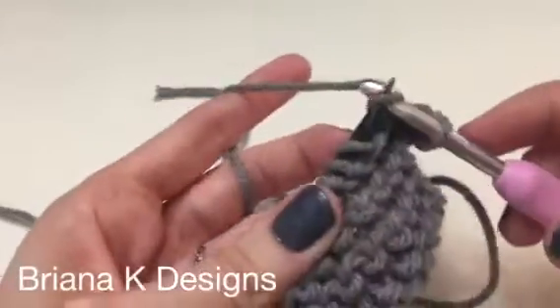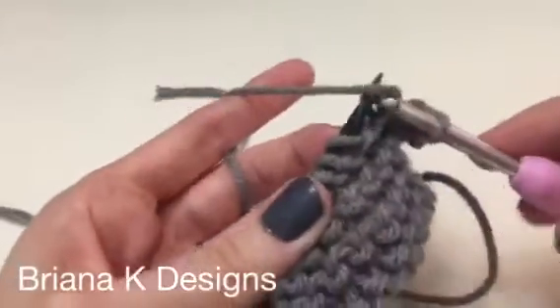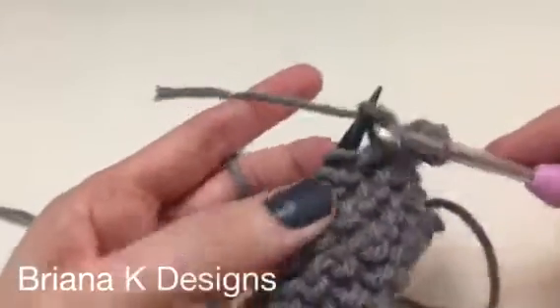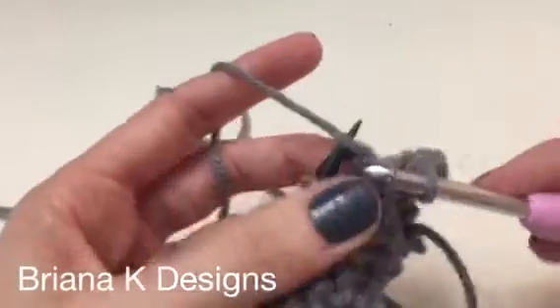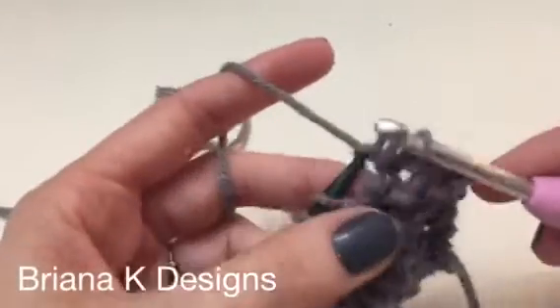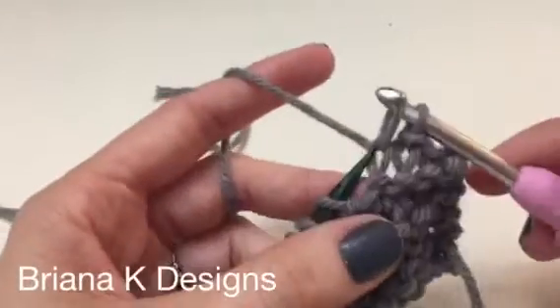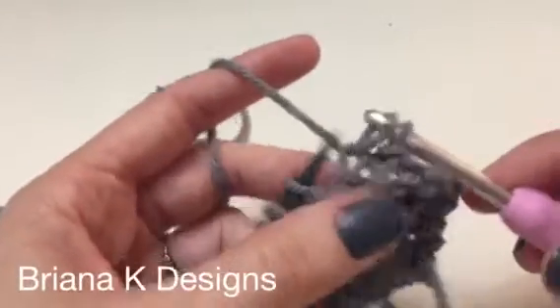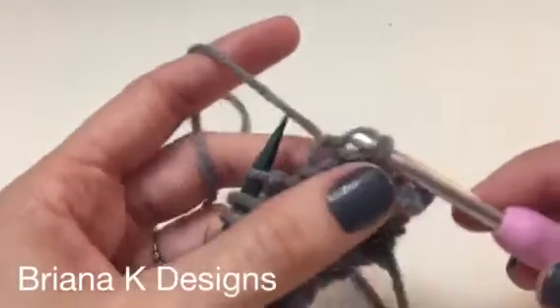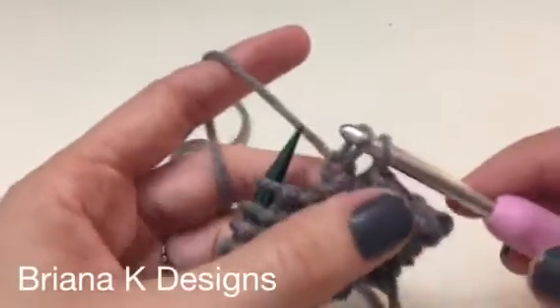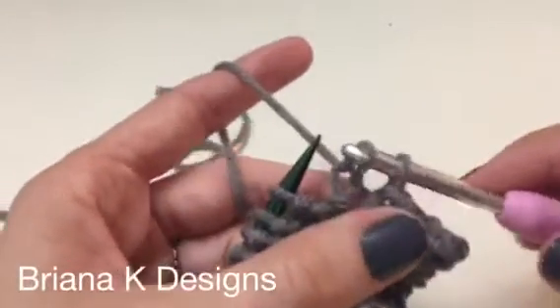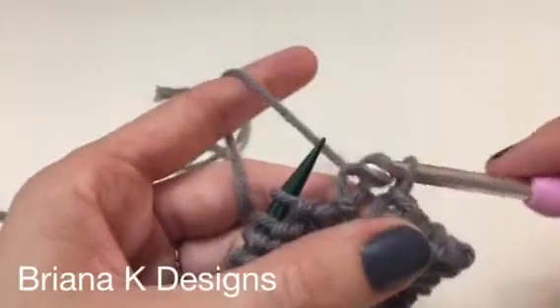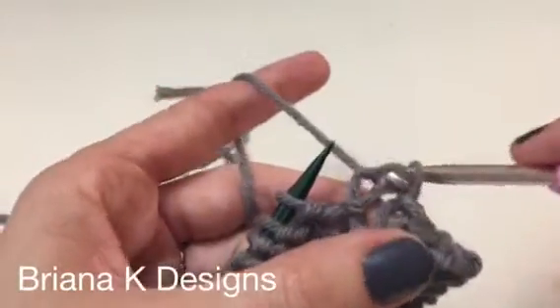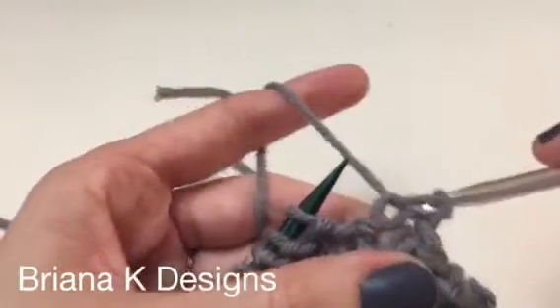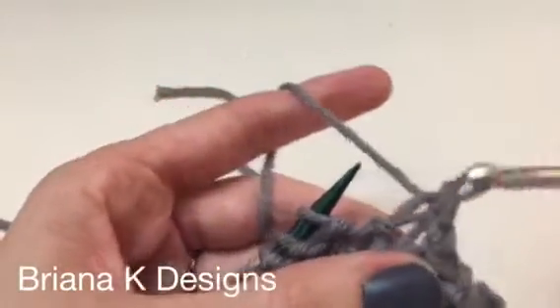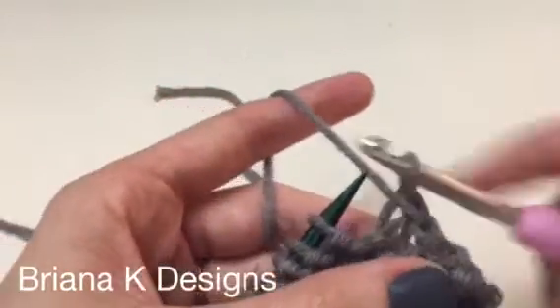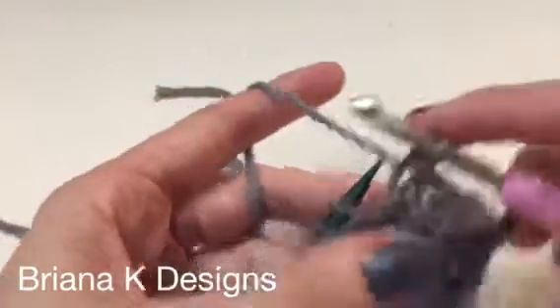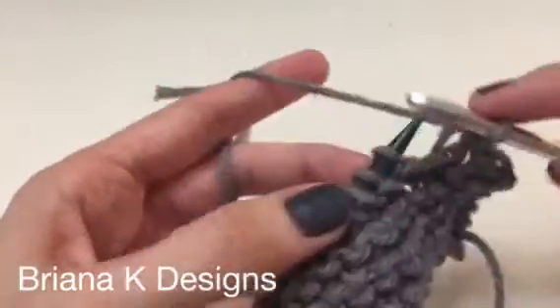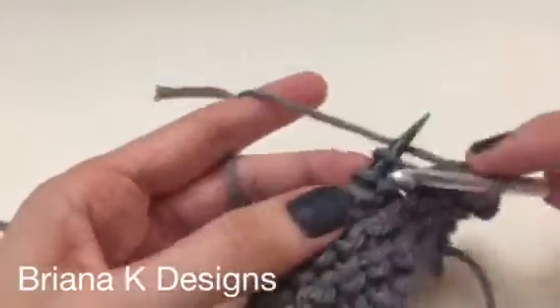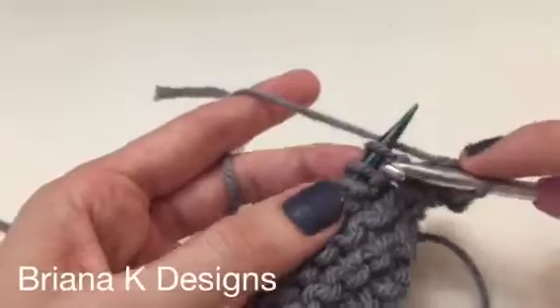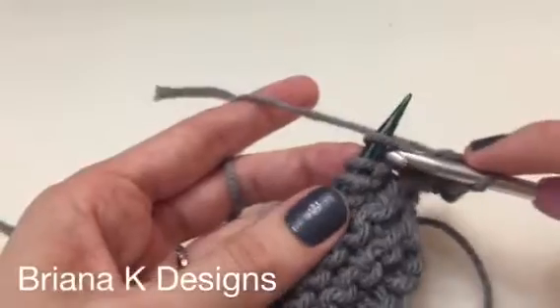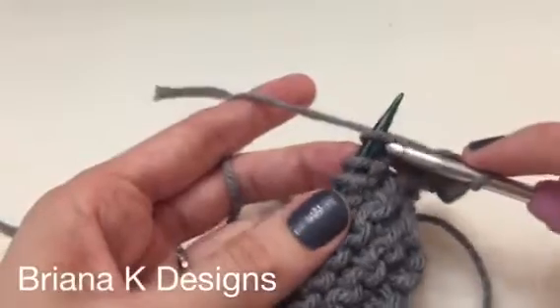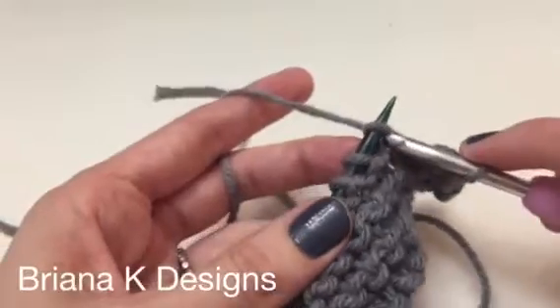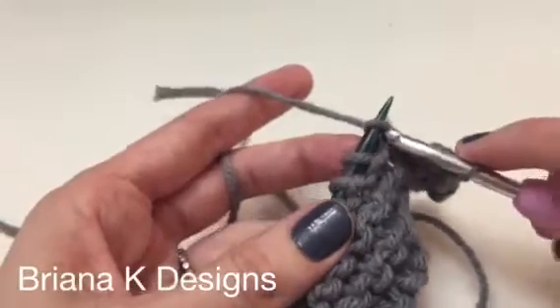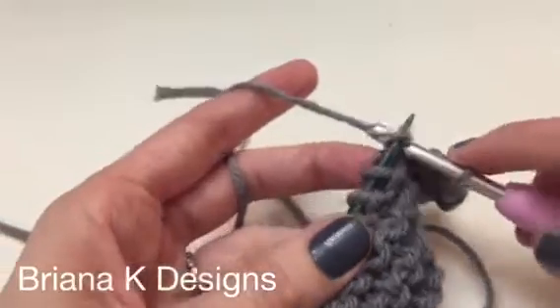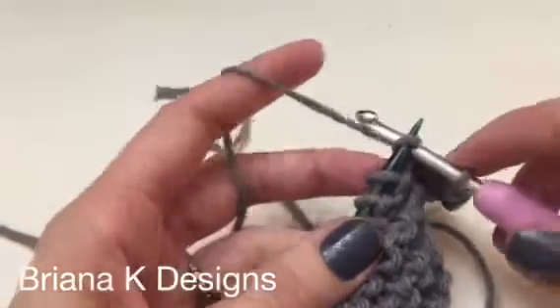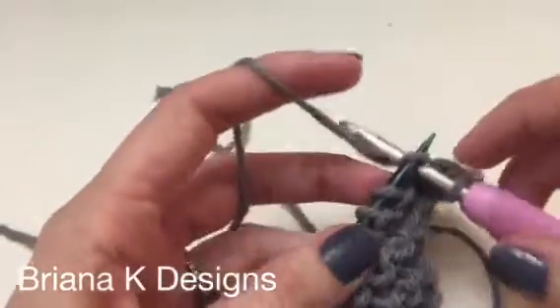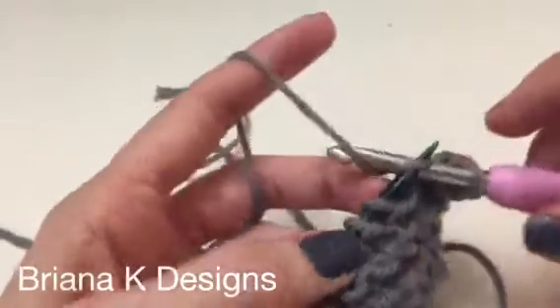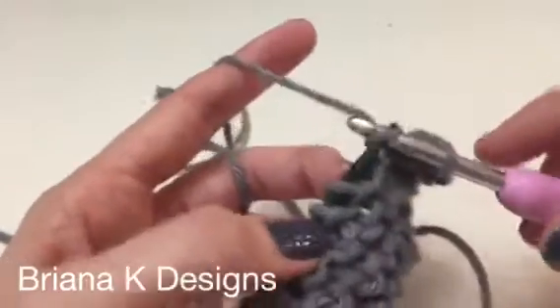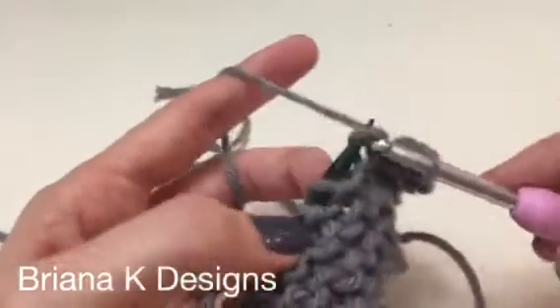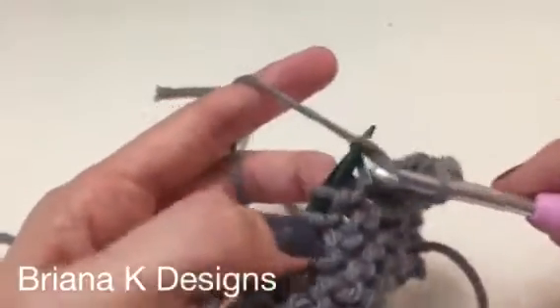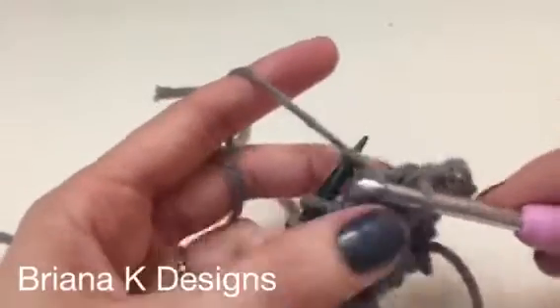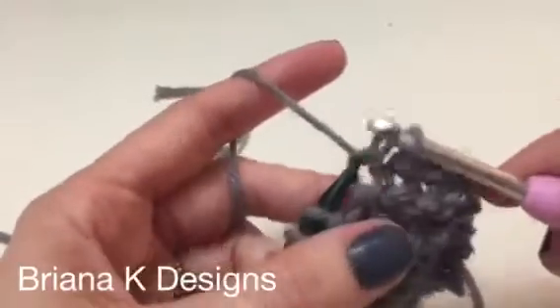So that's it. This is the single crochet bind off. Repeat that all the way across and you've got a great edge.